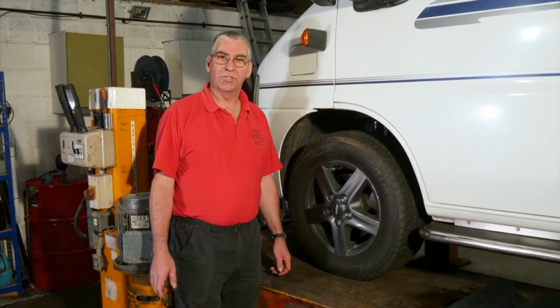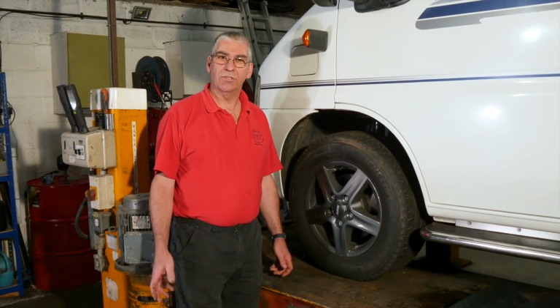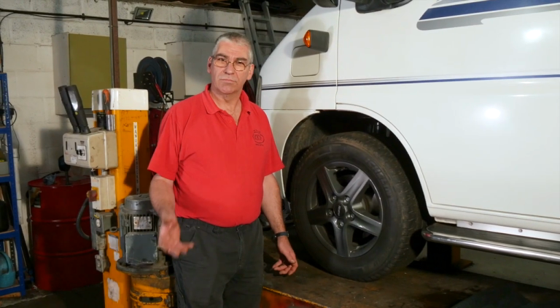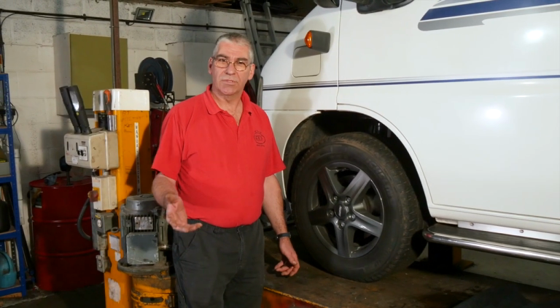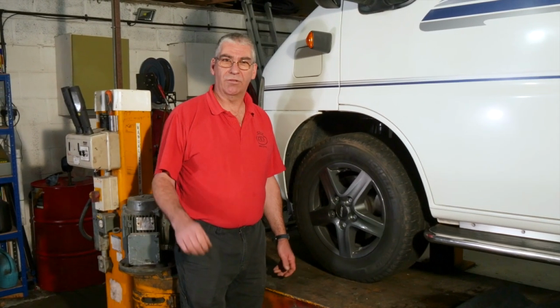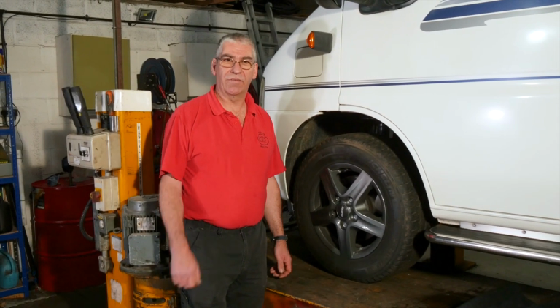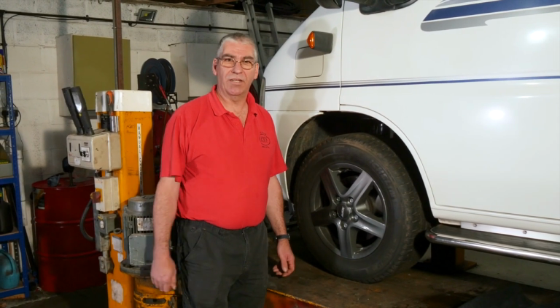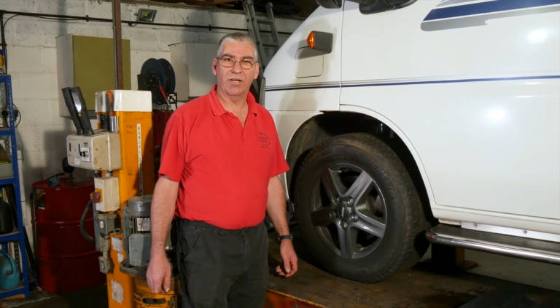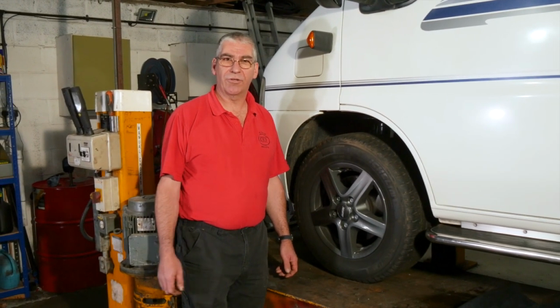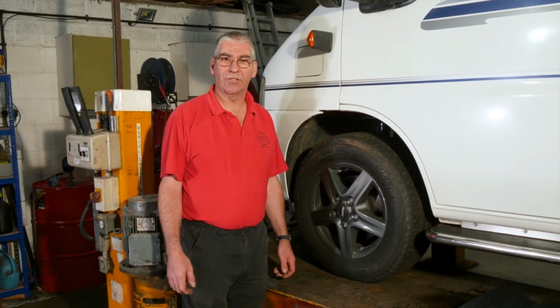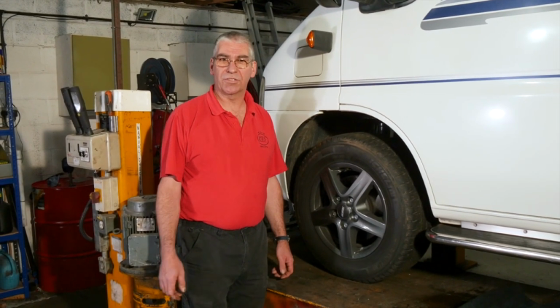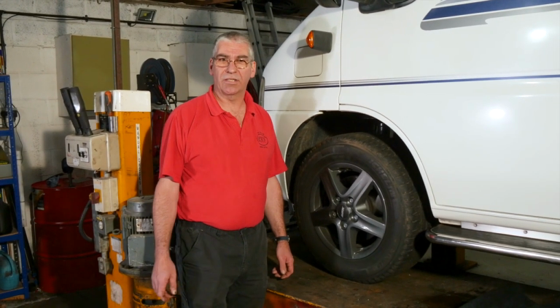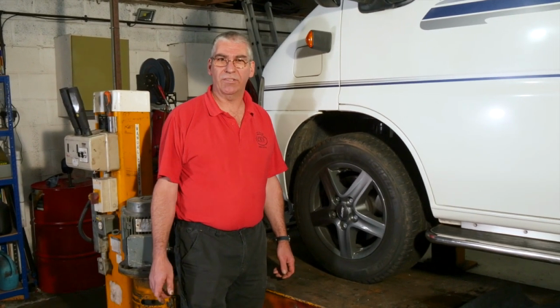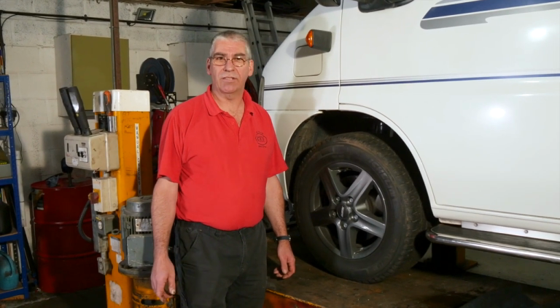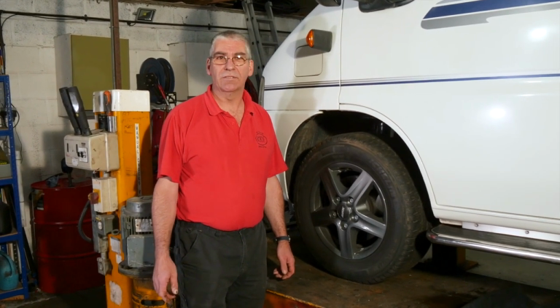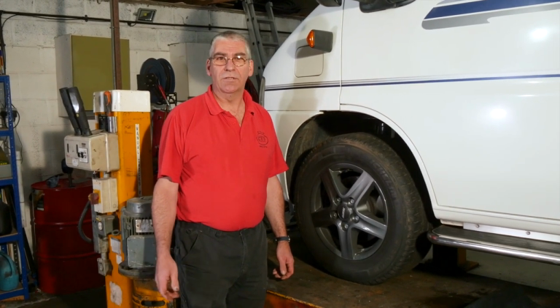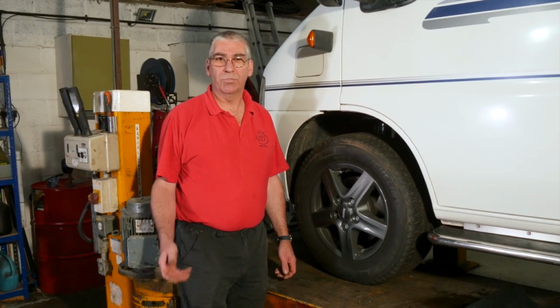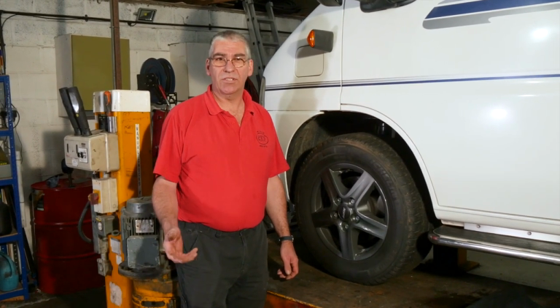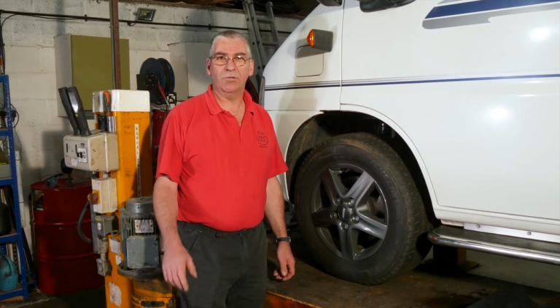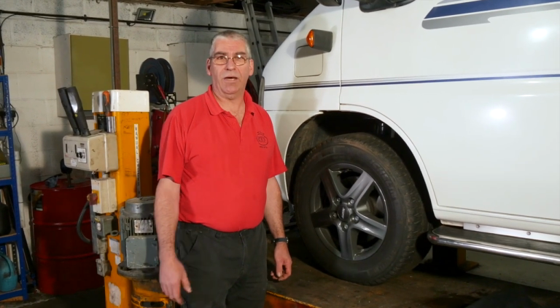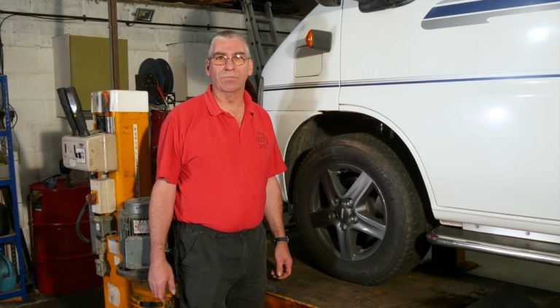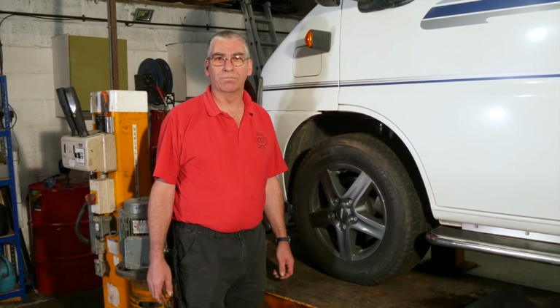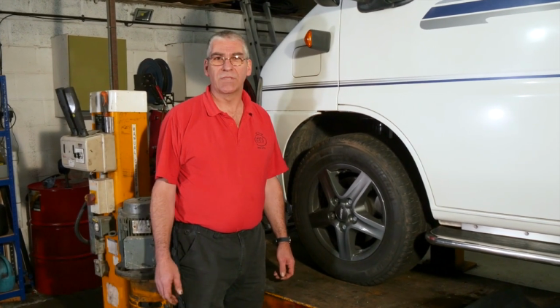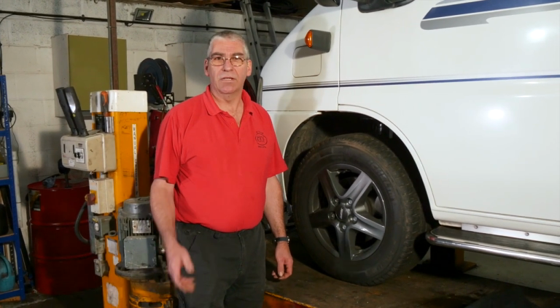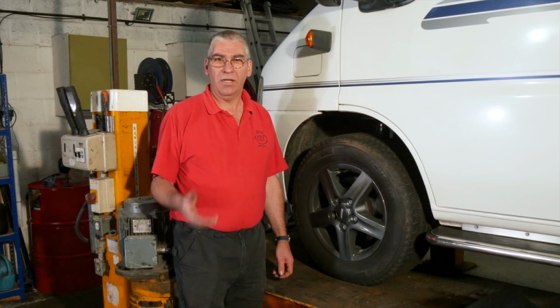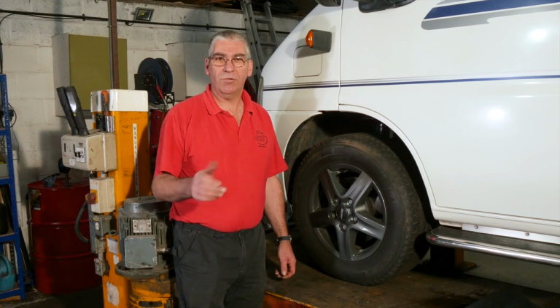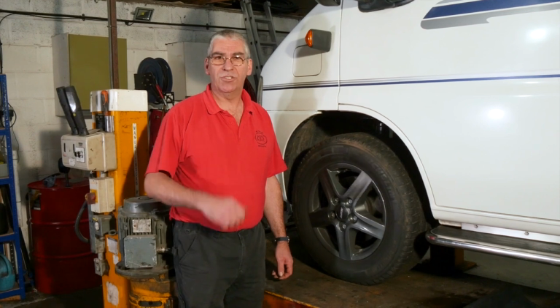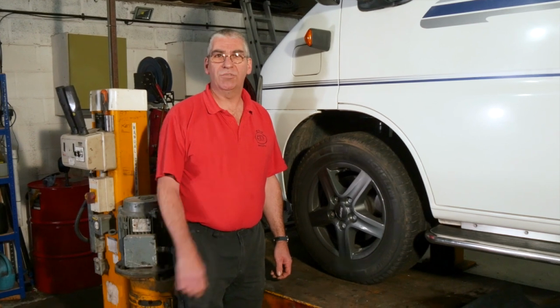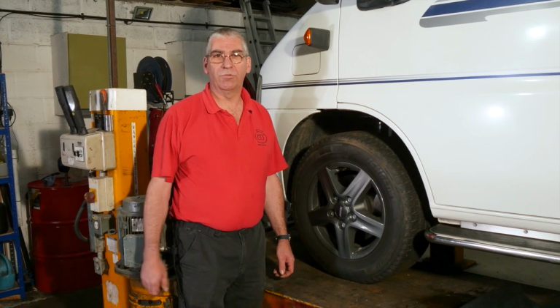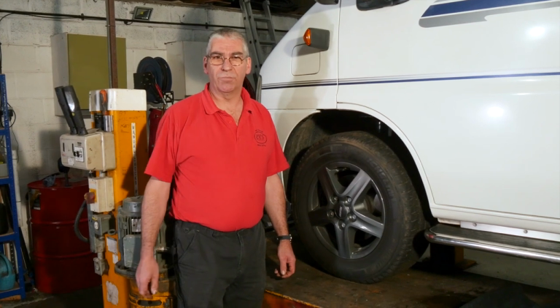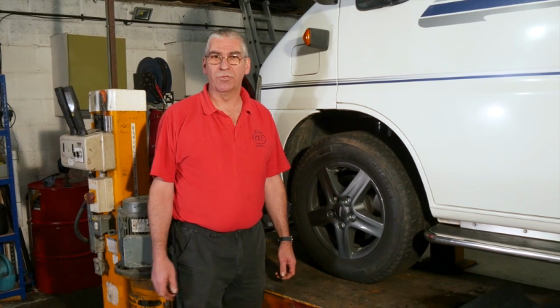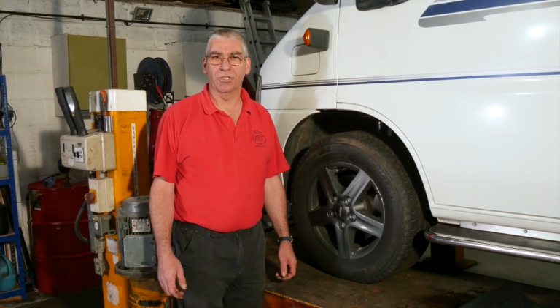Punctures are a fairly rare occurrence thankfully, but they do happen. How would you deal with a puncture?